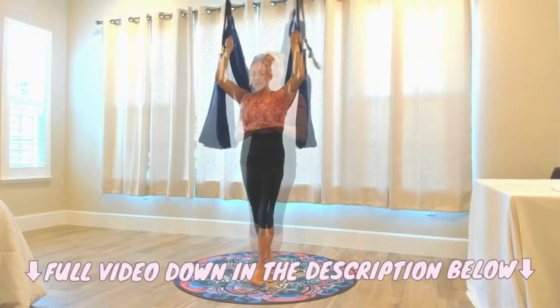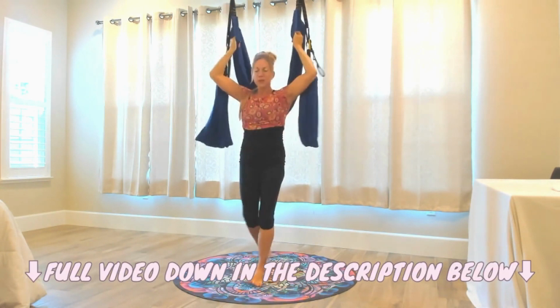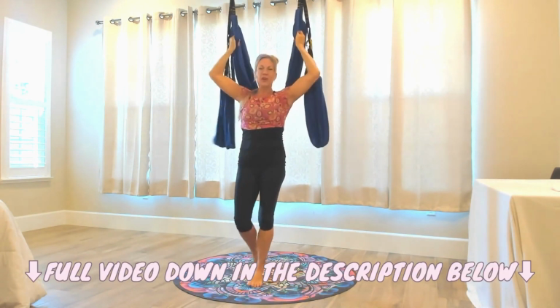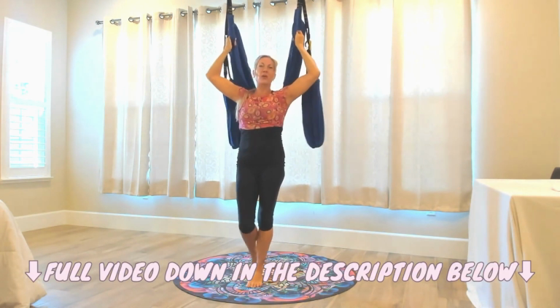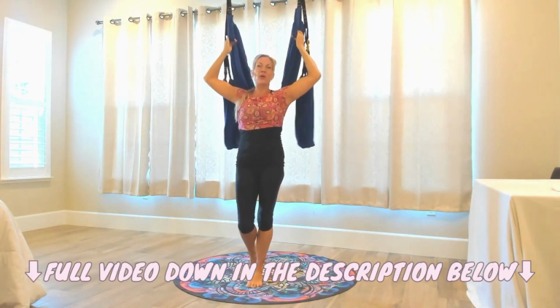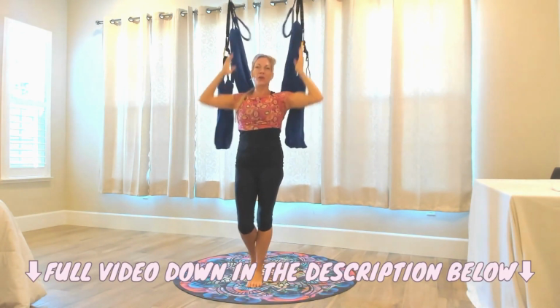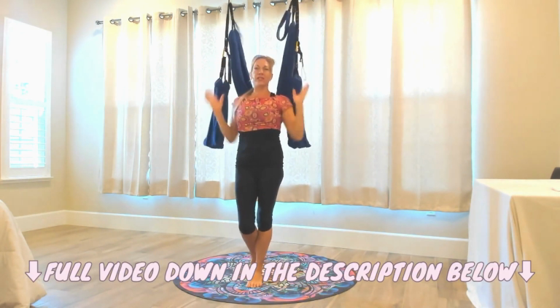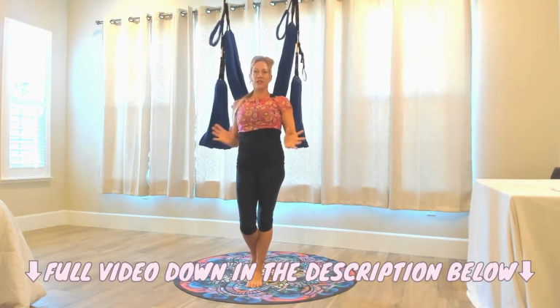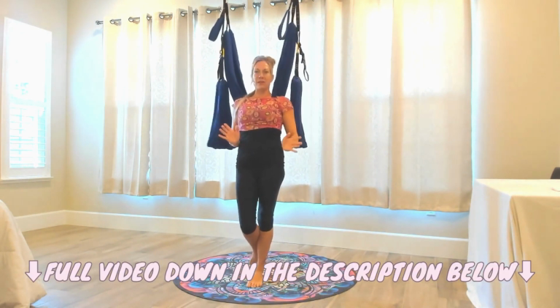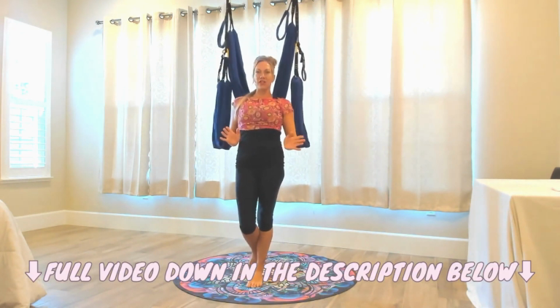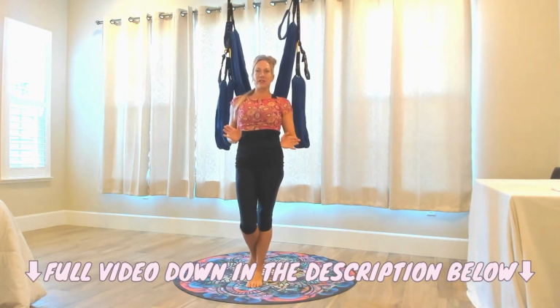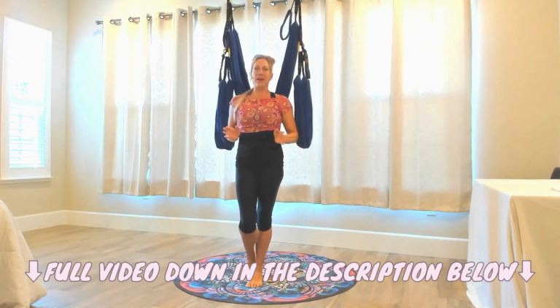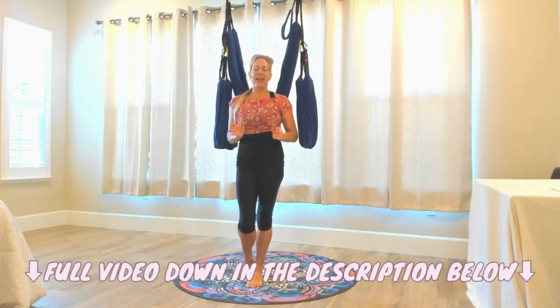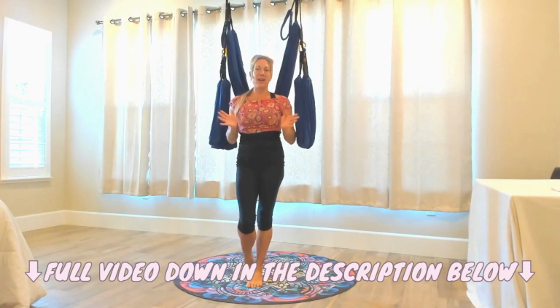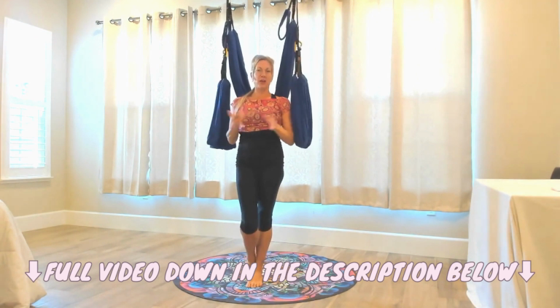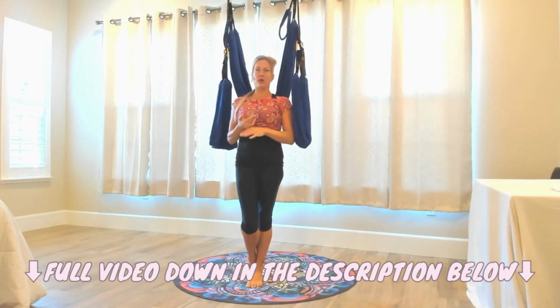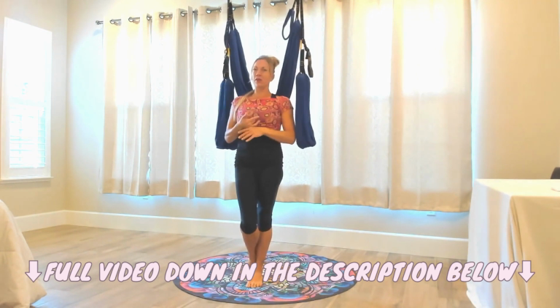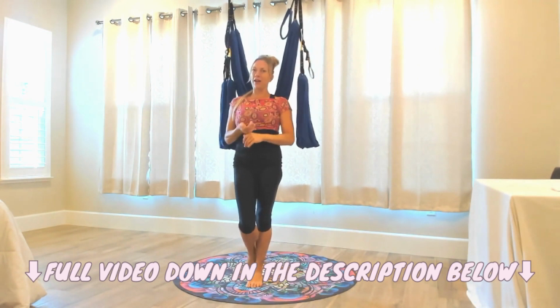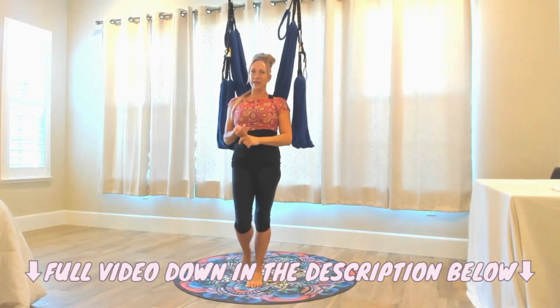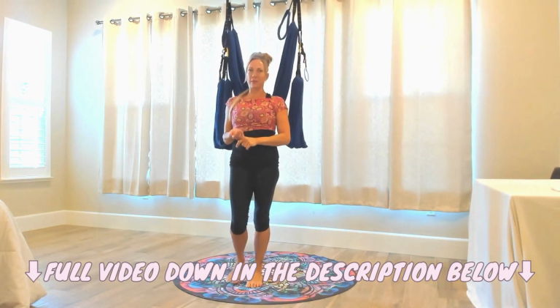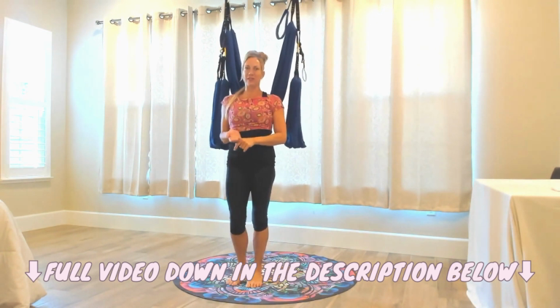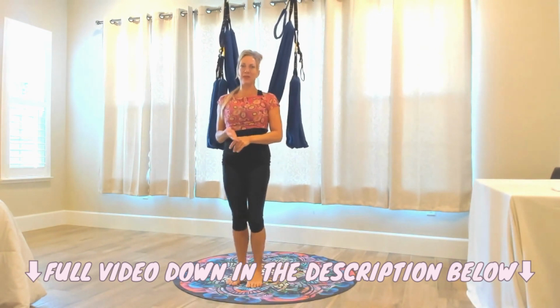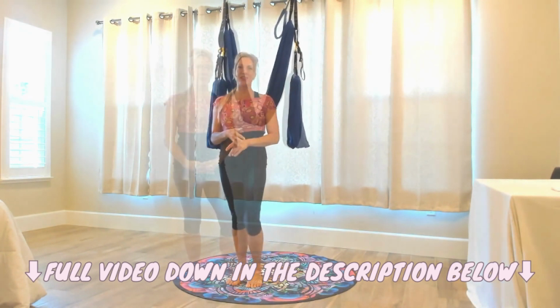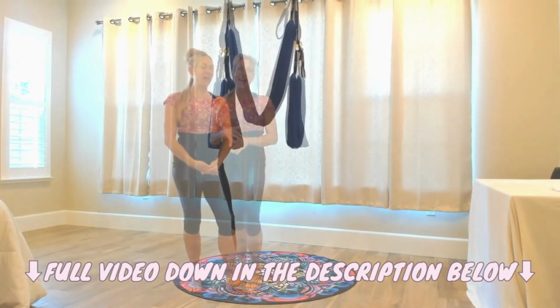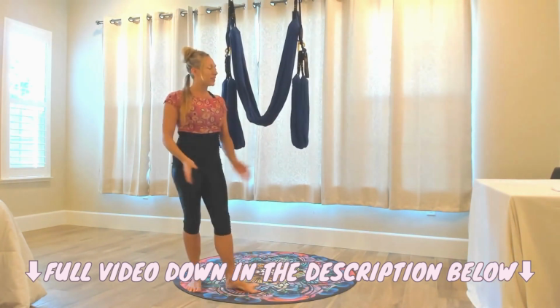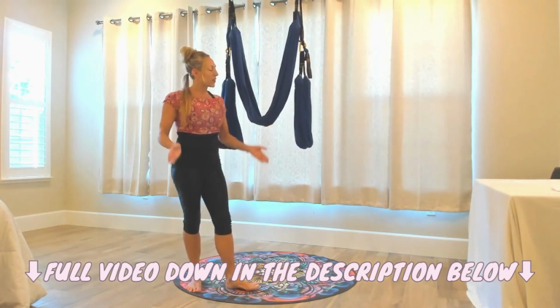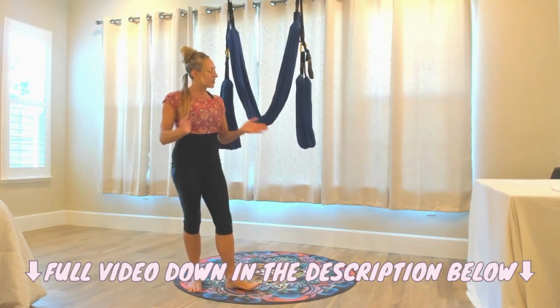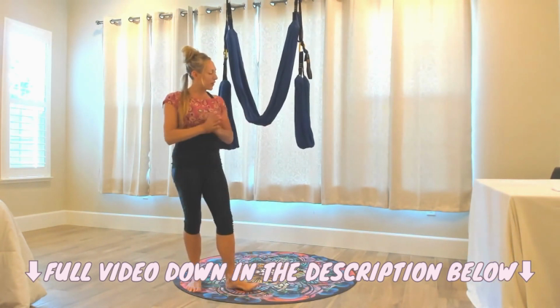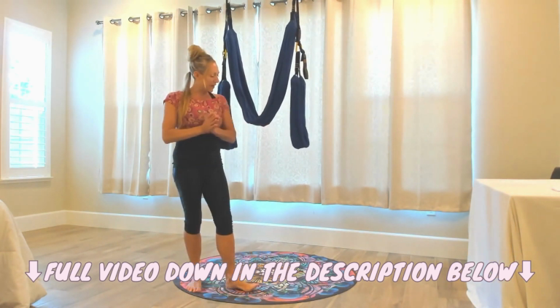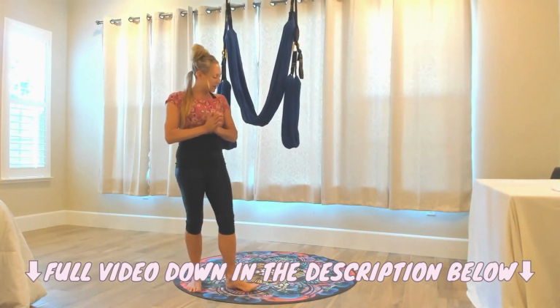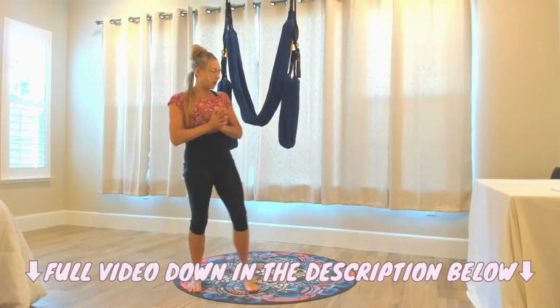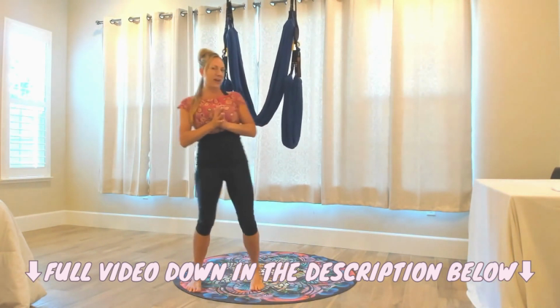So we're going to go over the sacred geometrics of the body. We're going to go over a lot of alignment principles. So let's go ahead and get started.